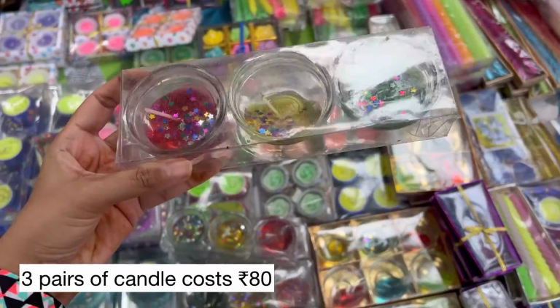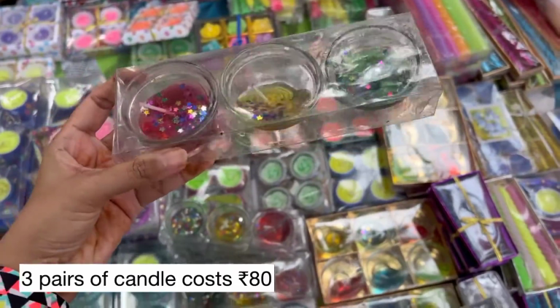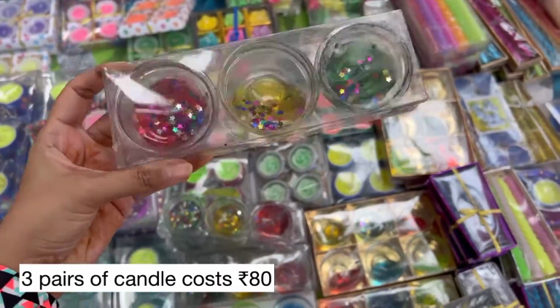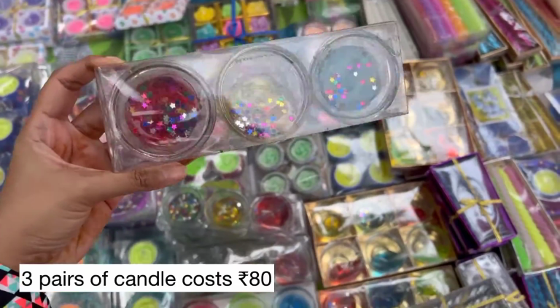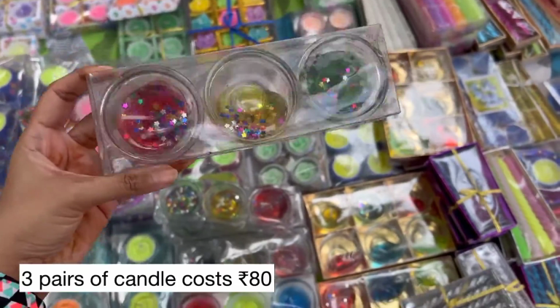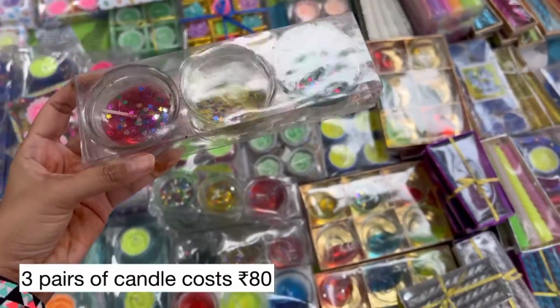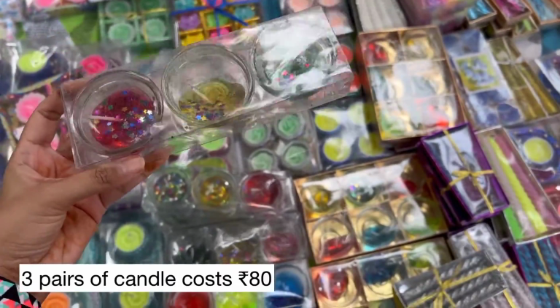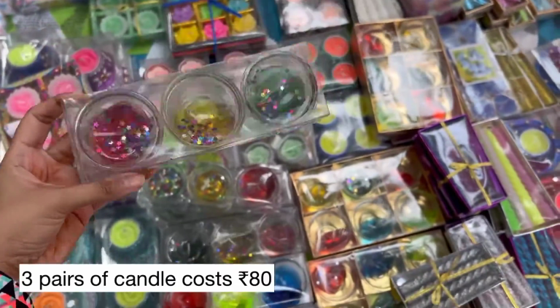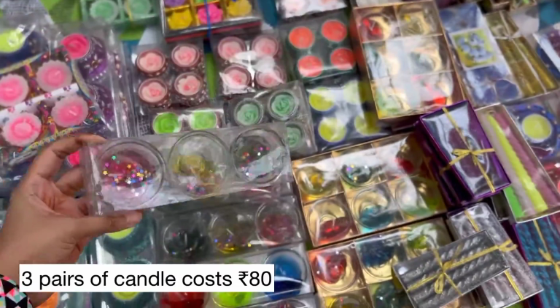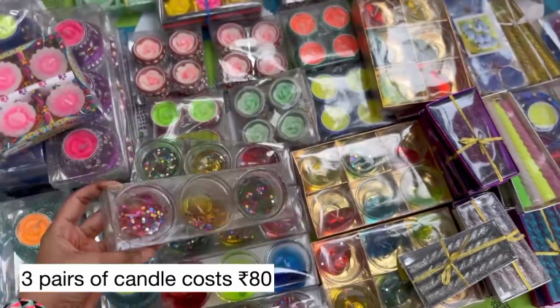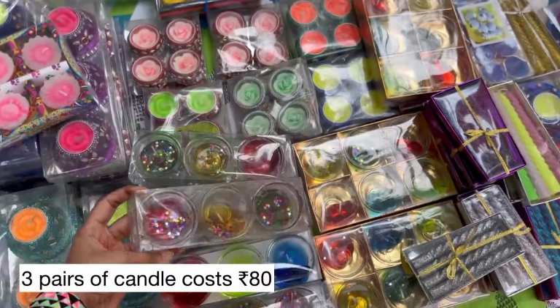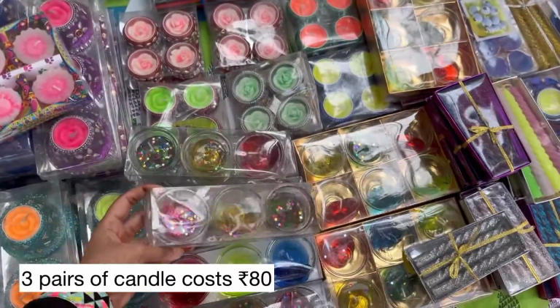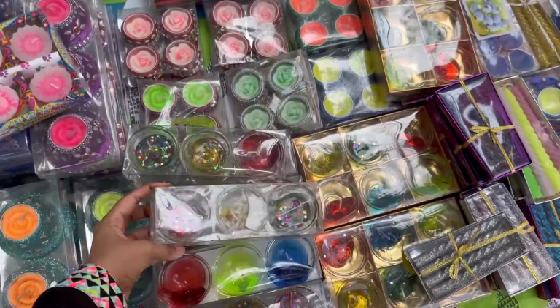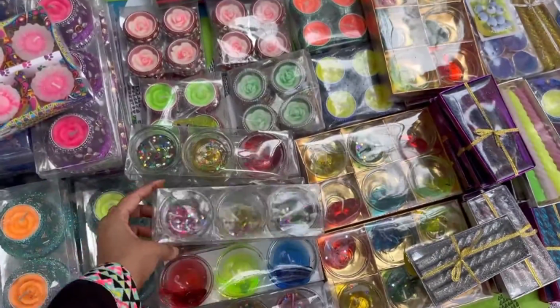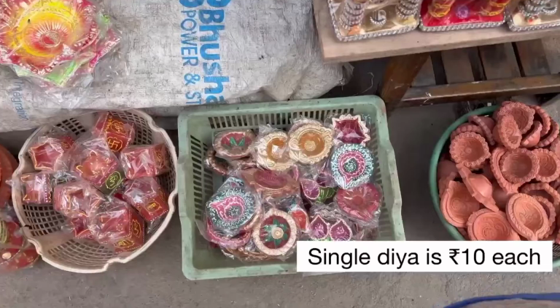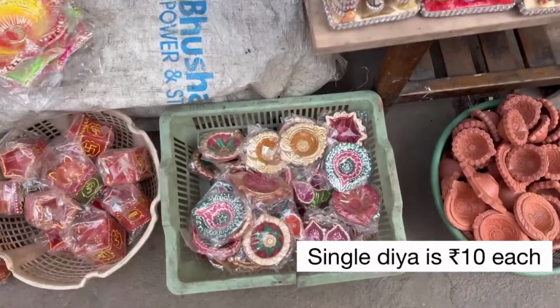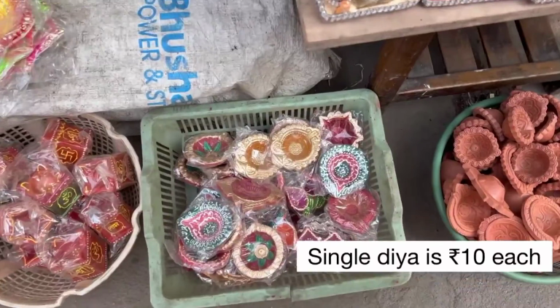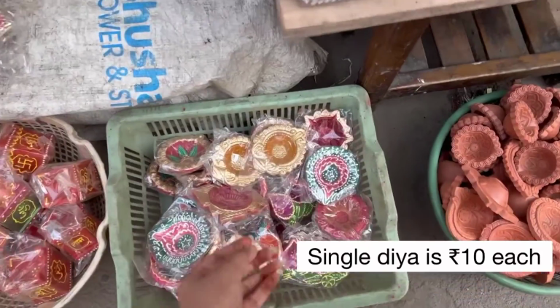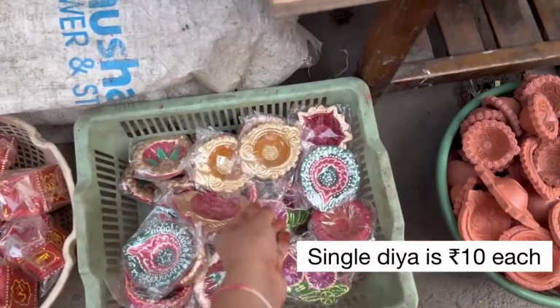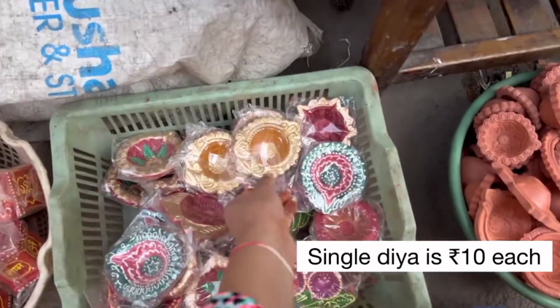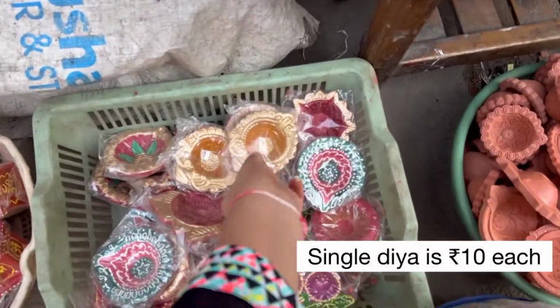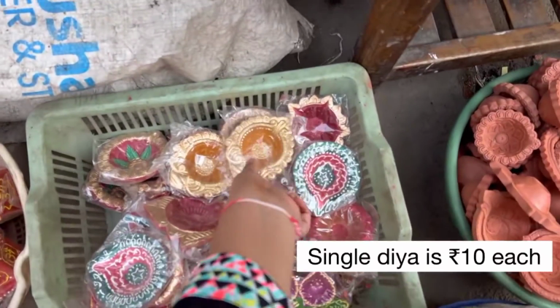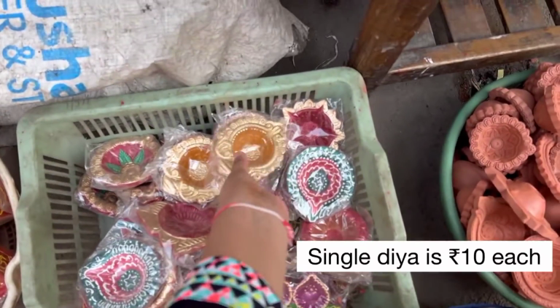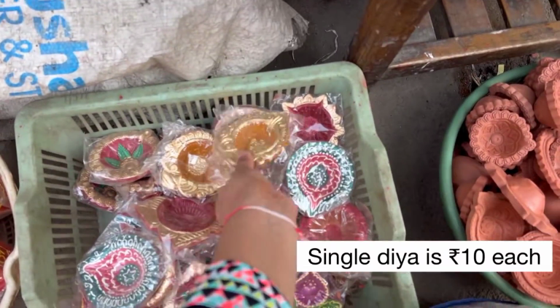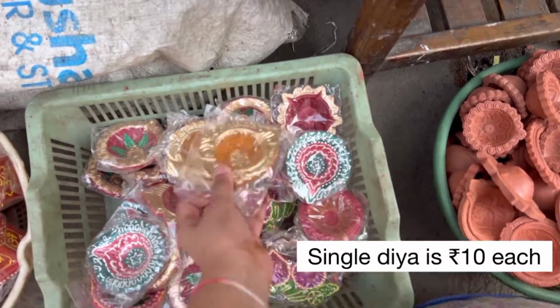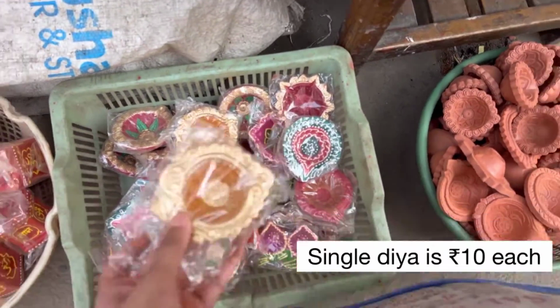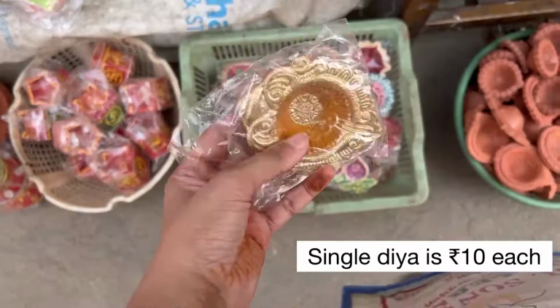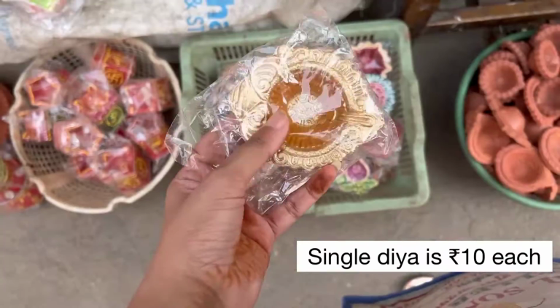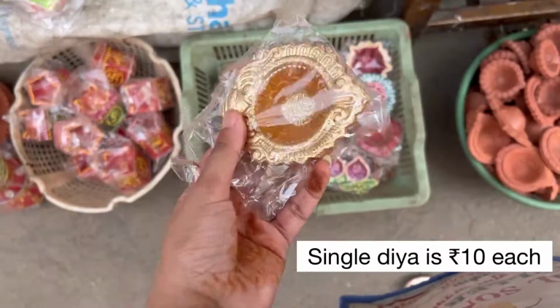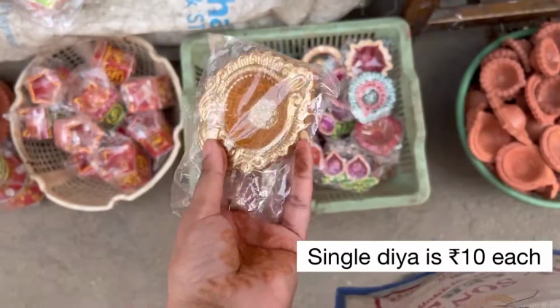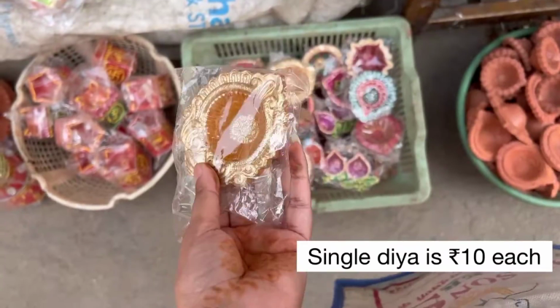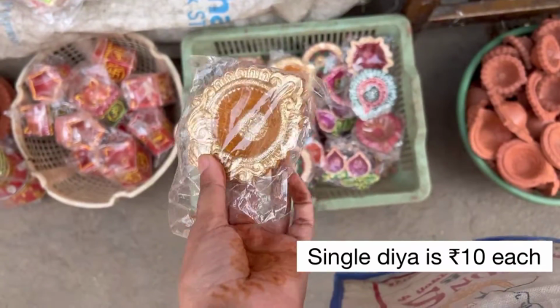See, this price is only 80 rupees. And this one is only 10 rupees — only 10 rupees!